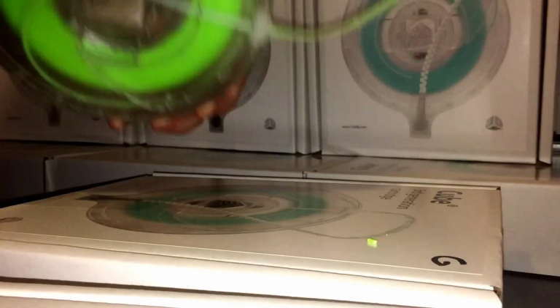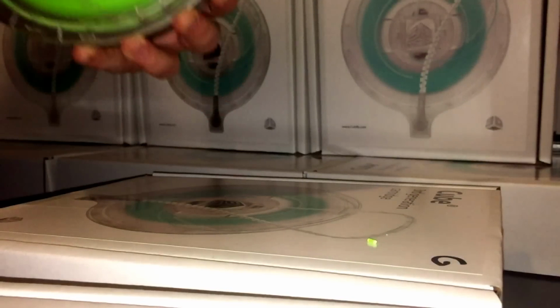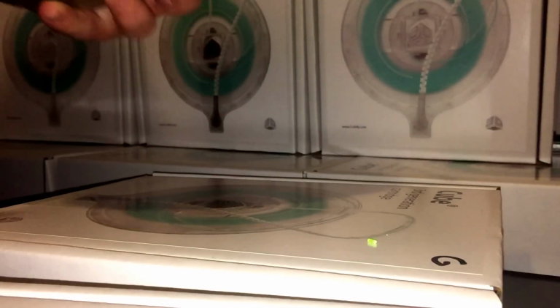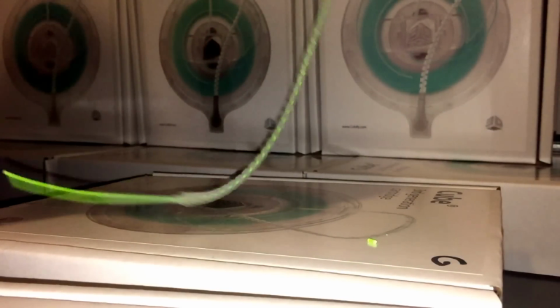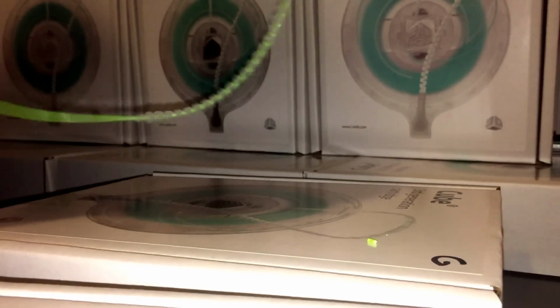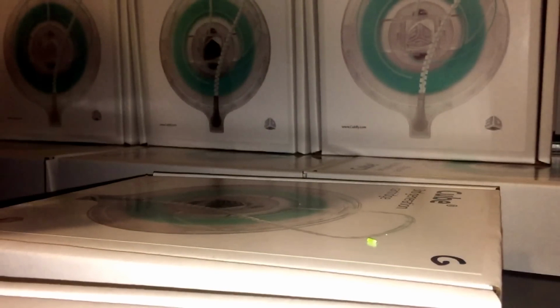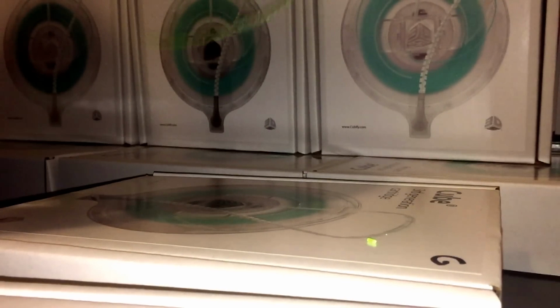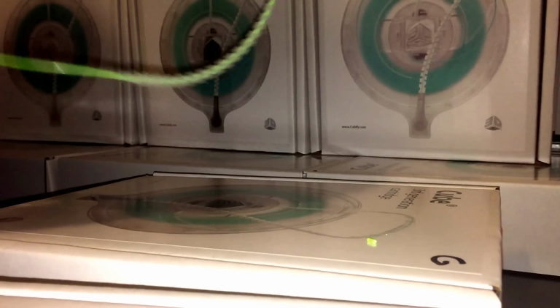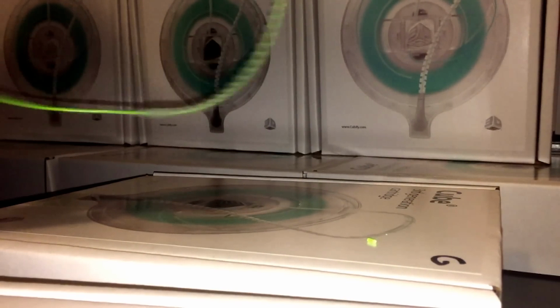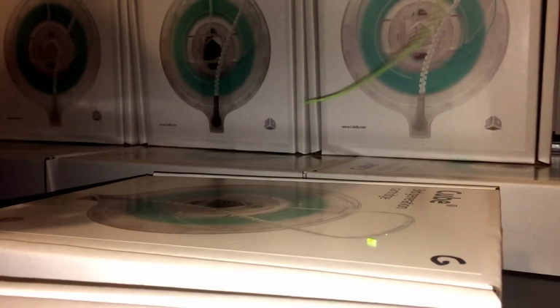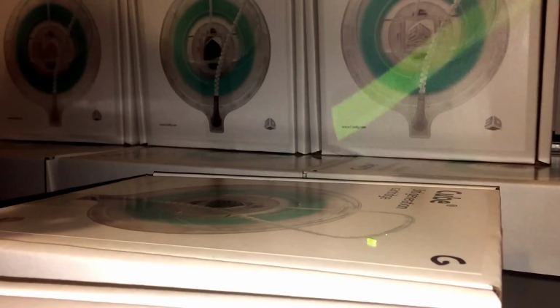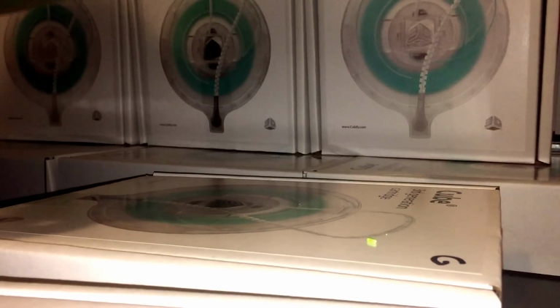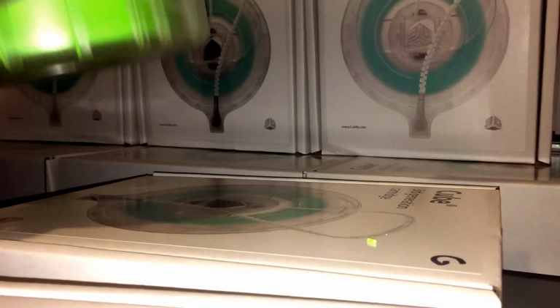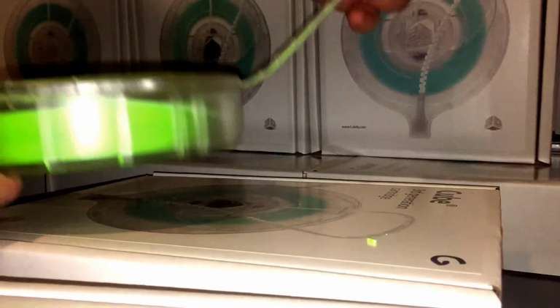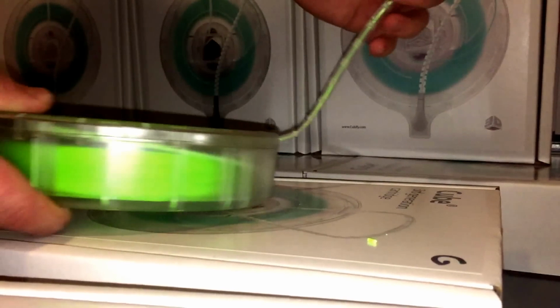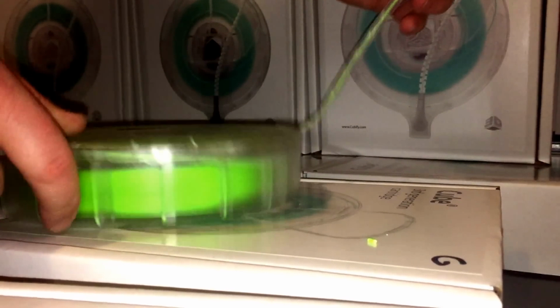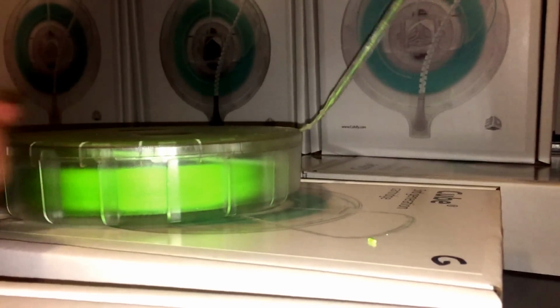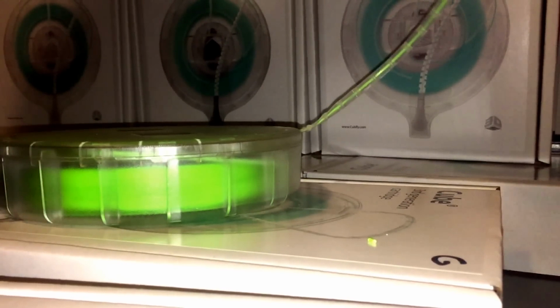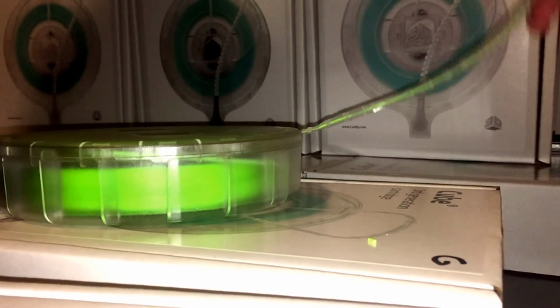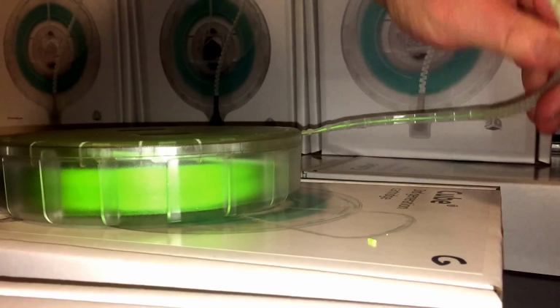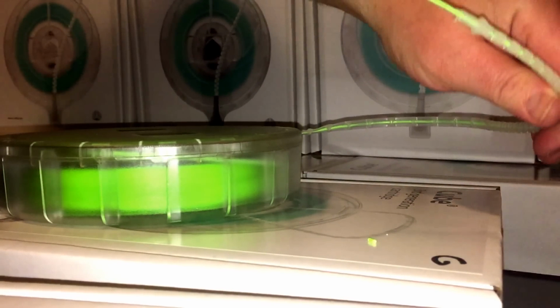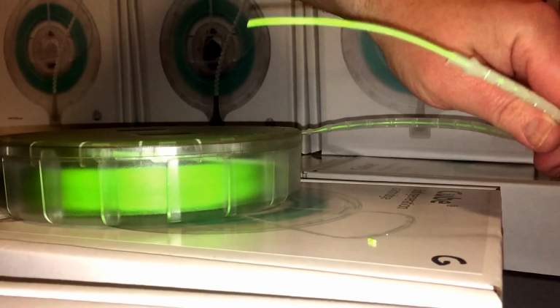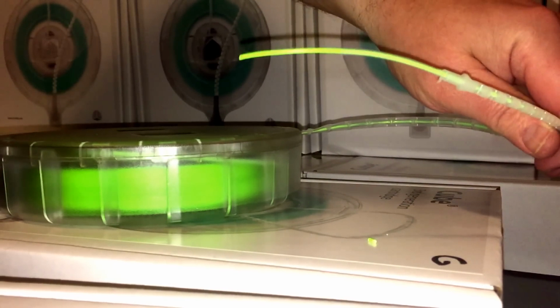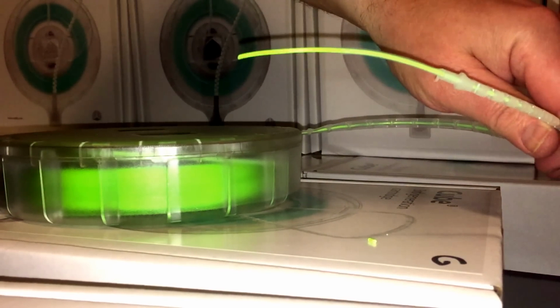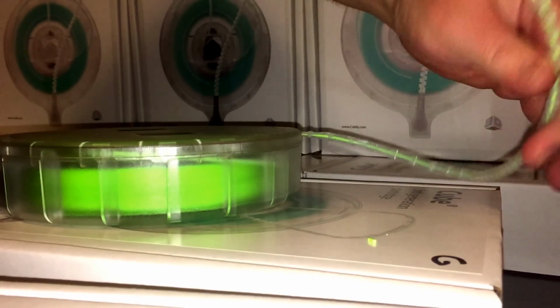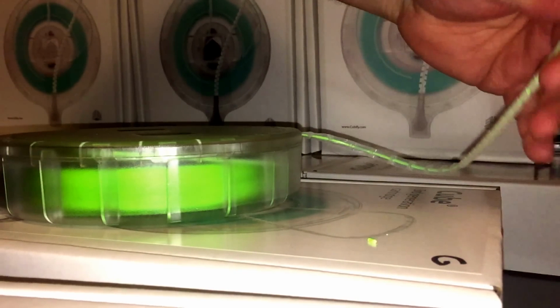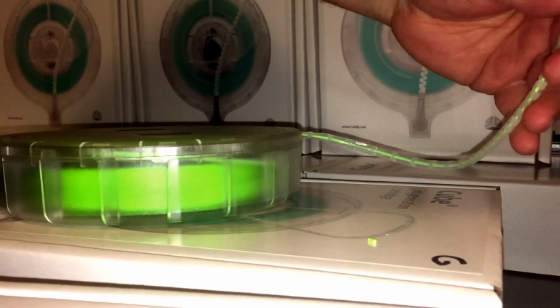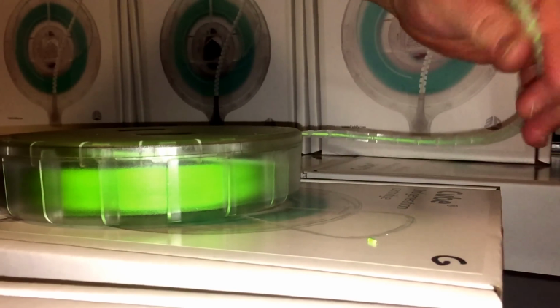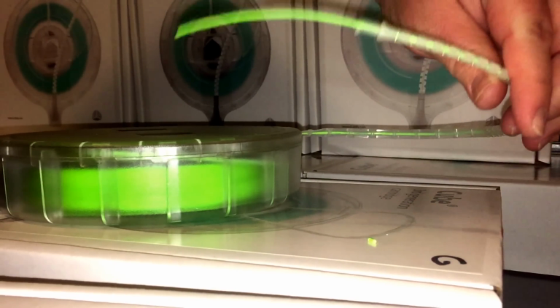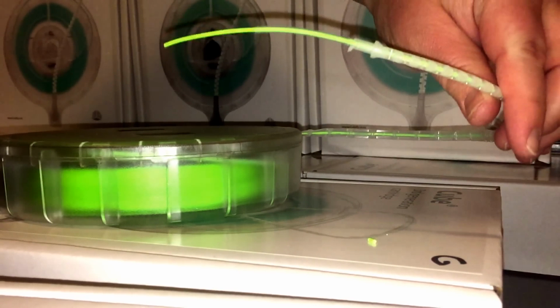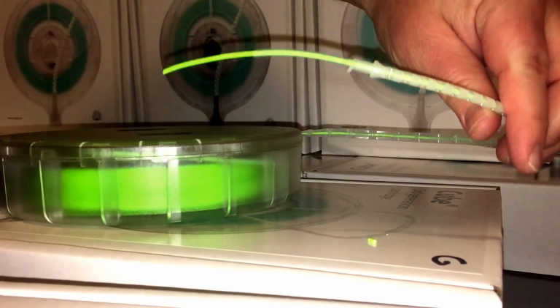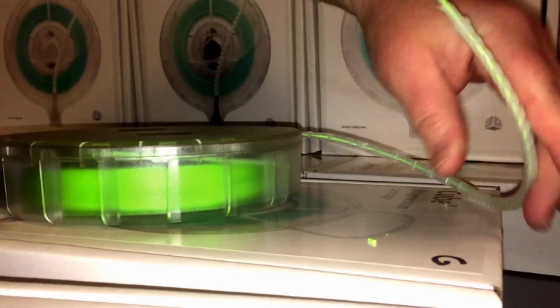So this cartridge, if it had a head on it, would be ready to print.